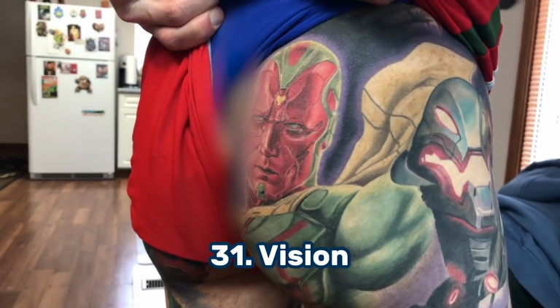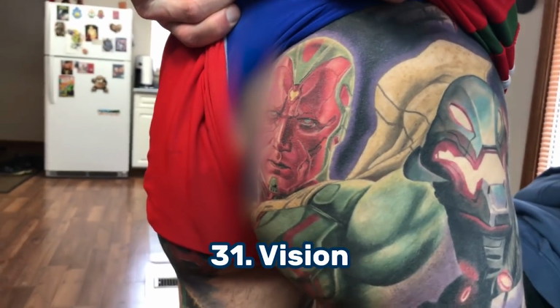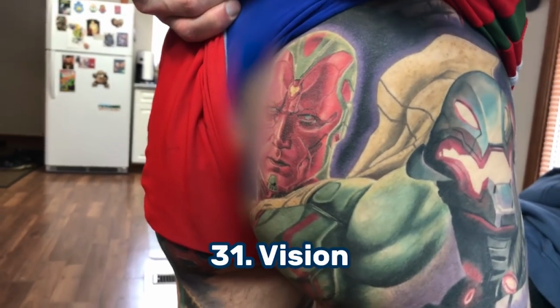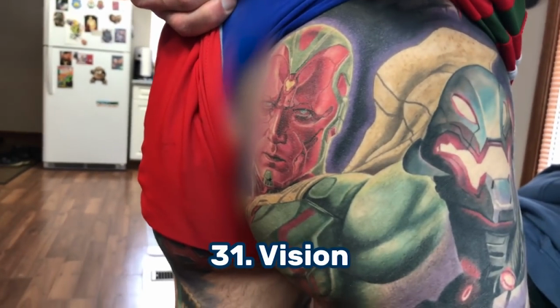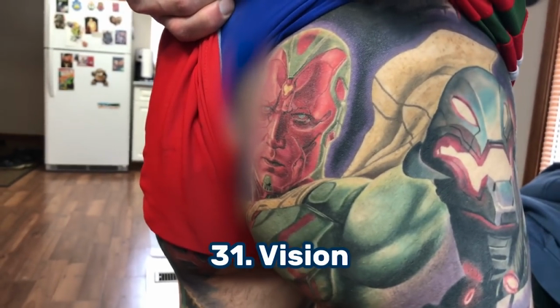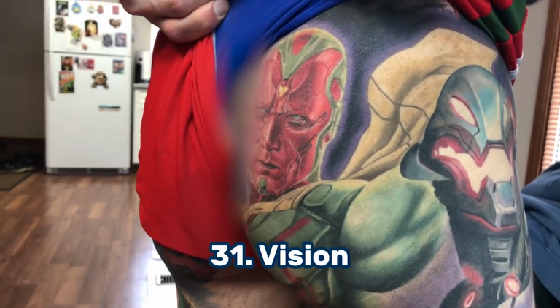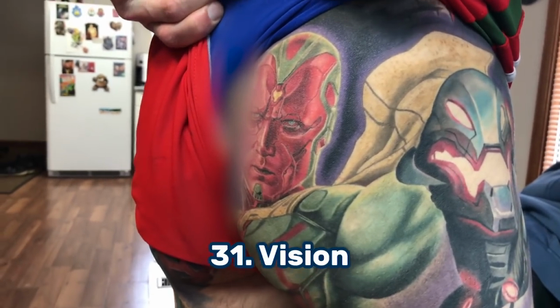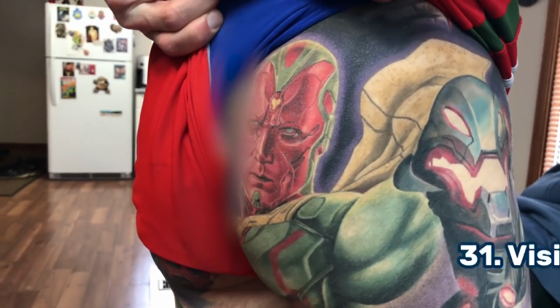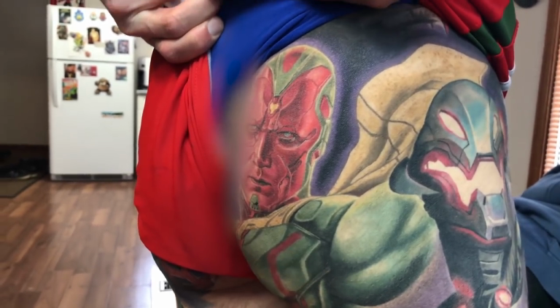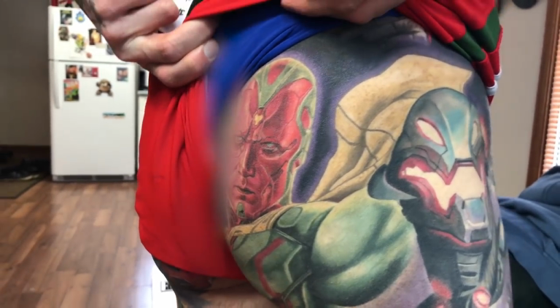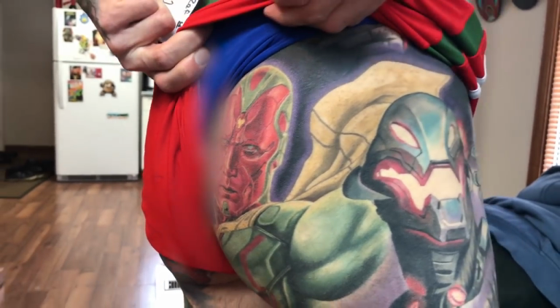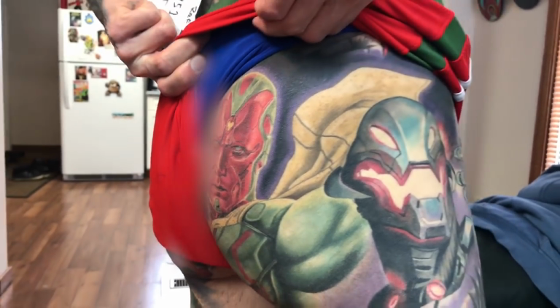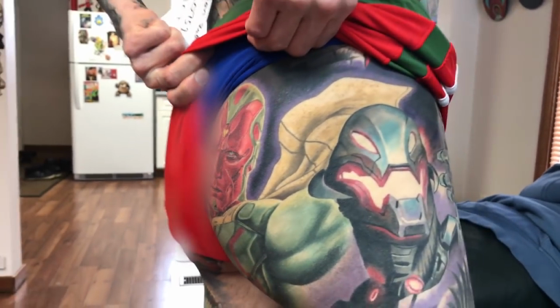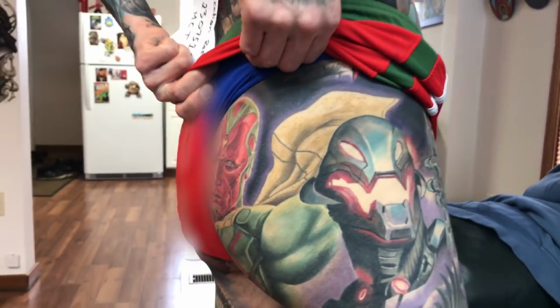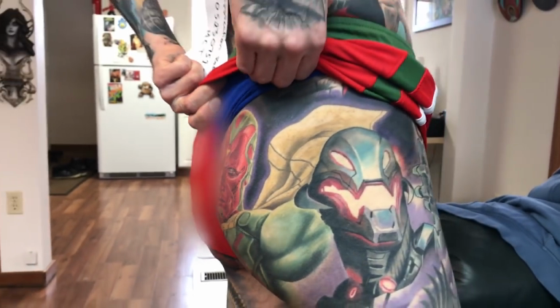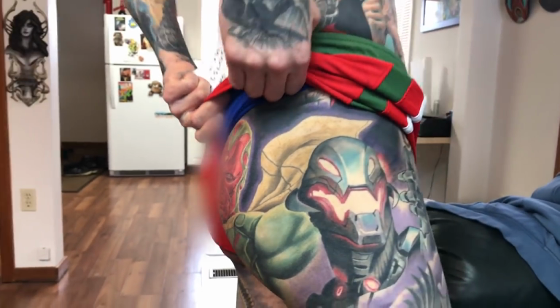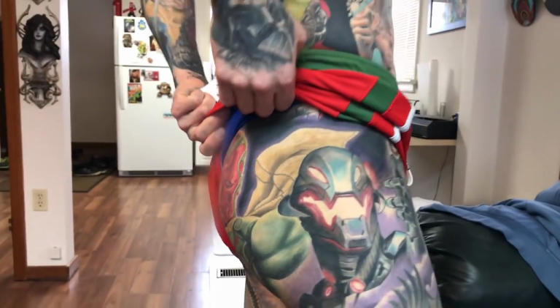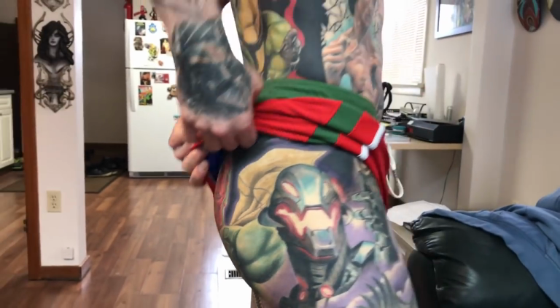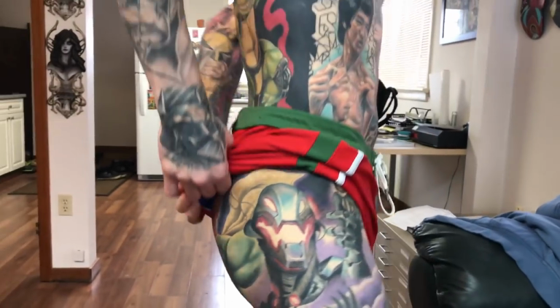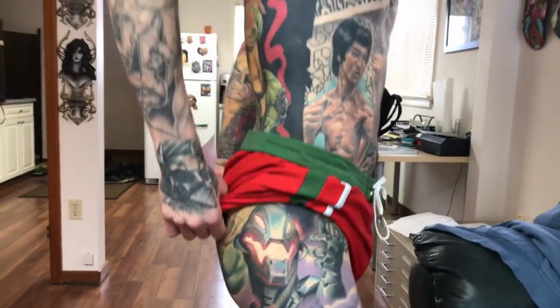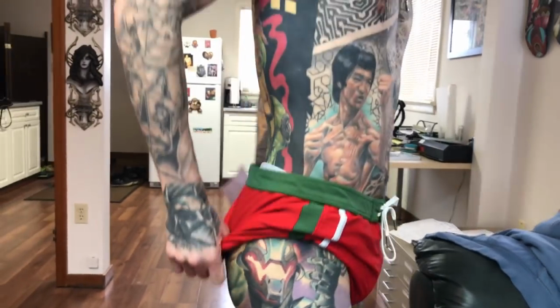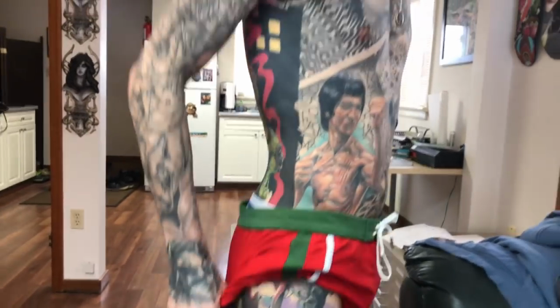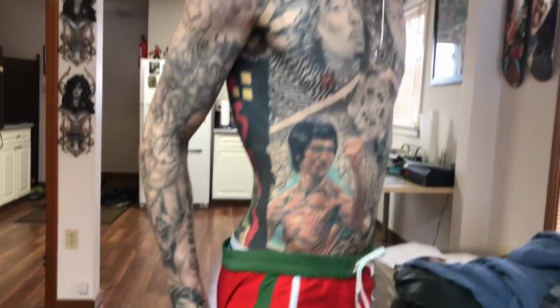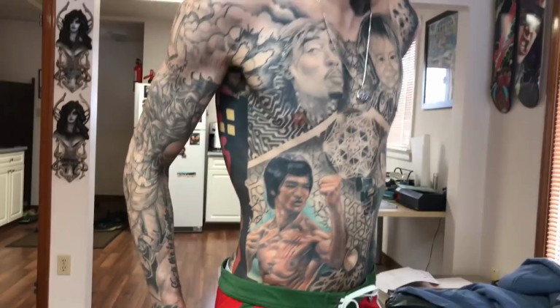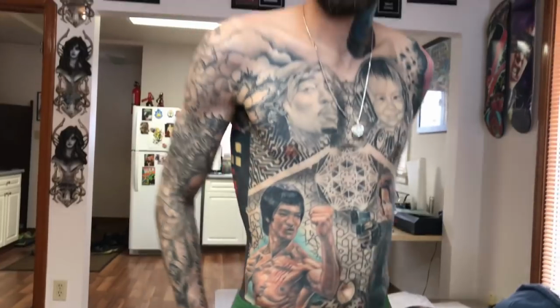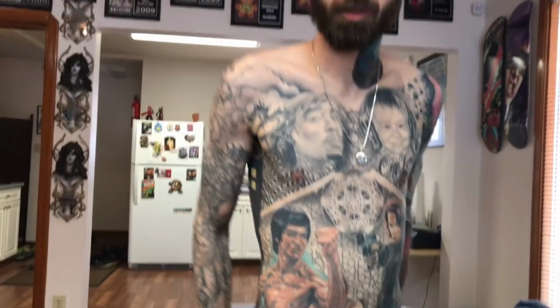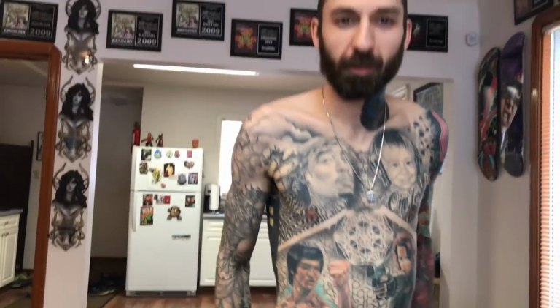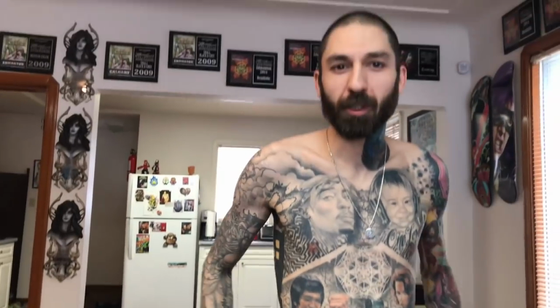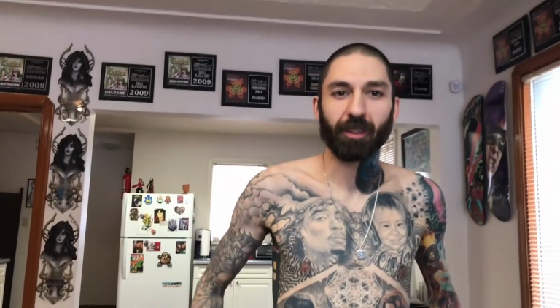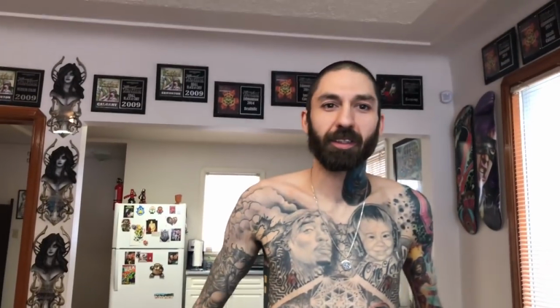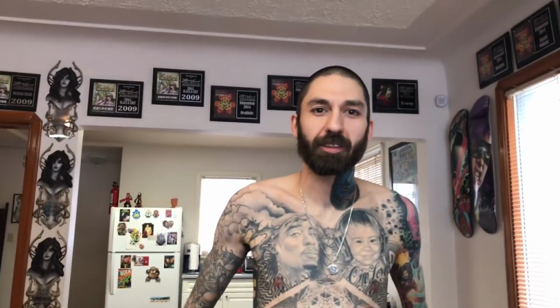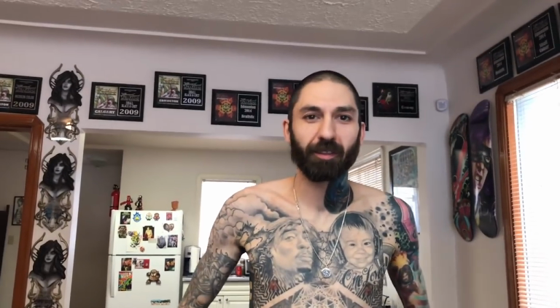And that's that — all thirty-one Marvel tattoos on Rick. Look up to the camera, Rick.